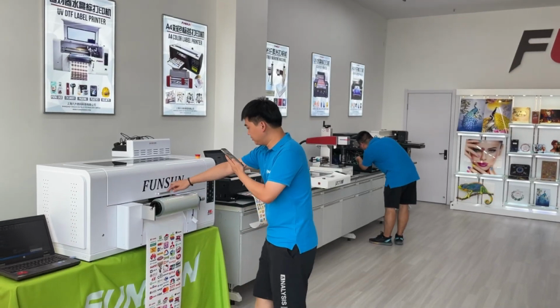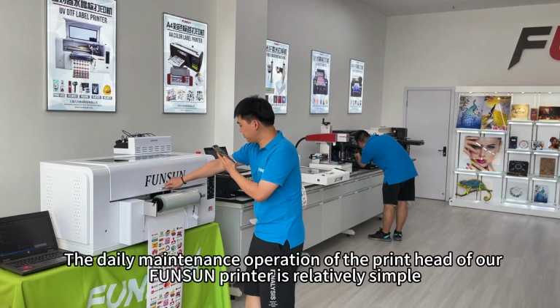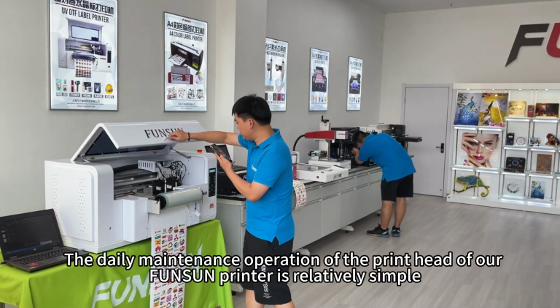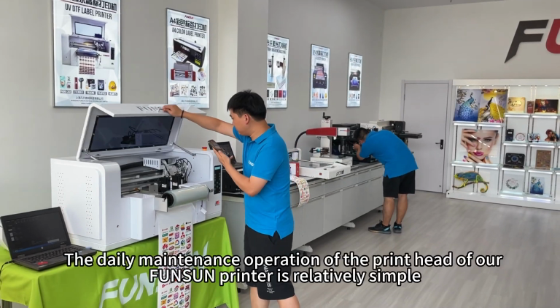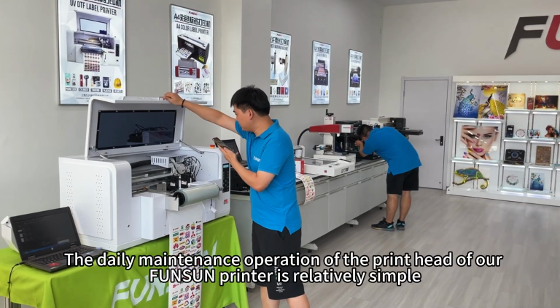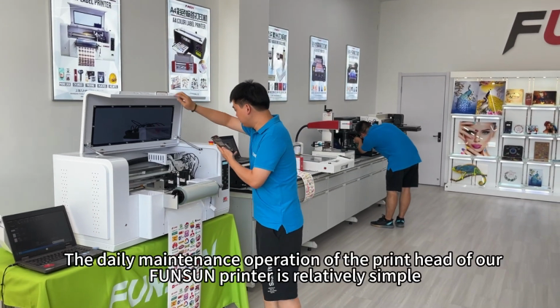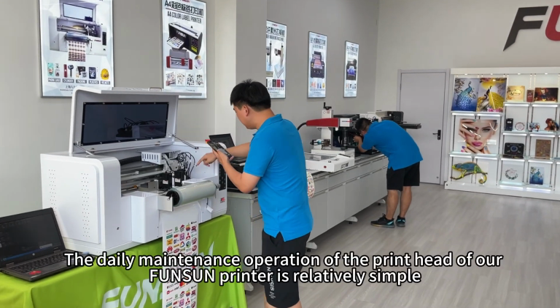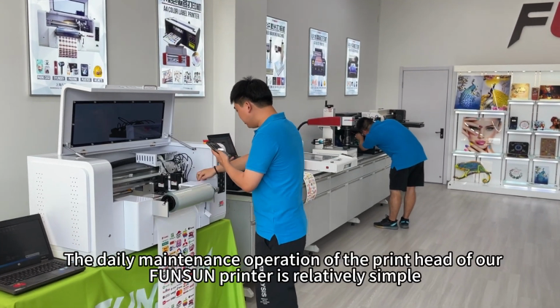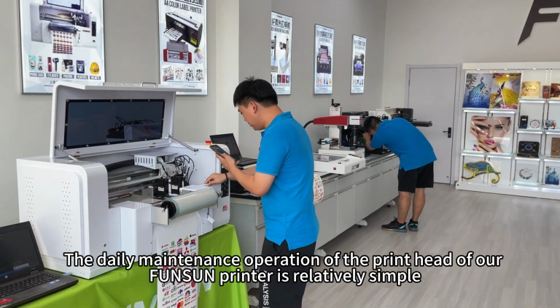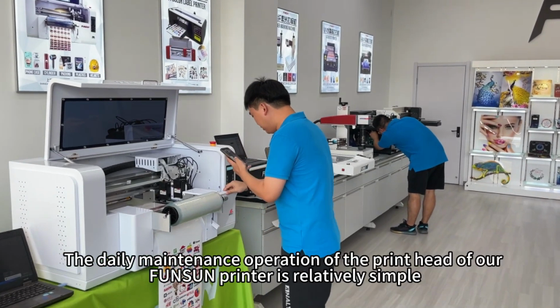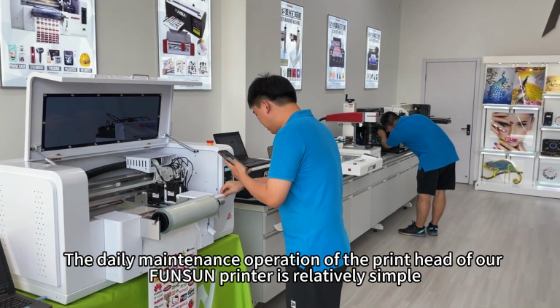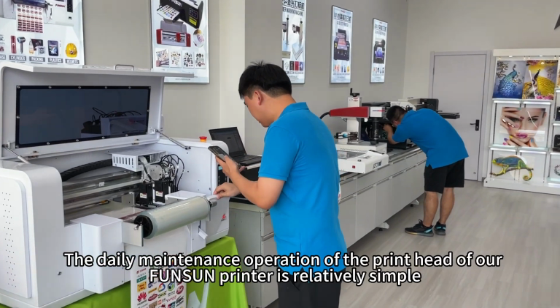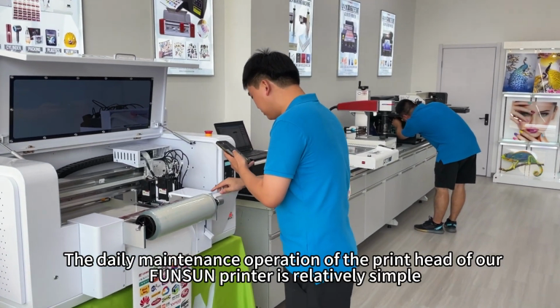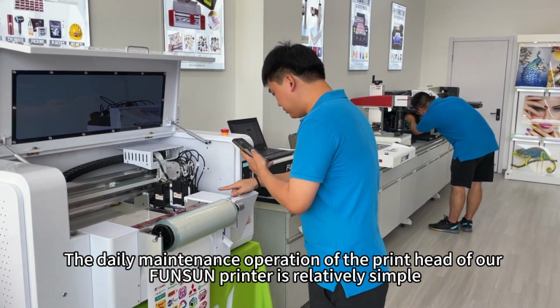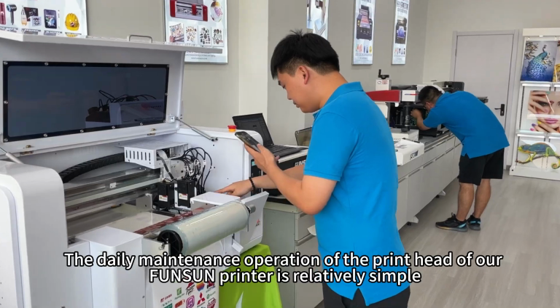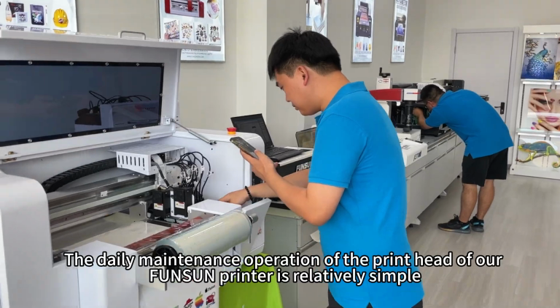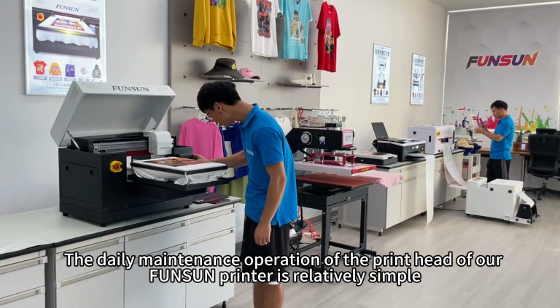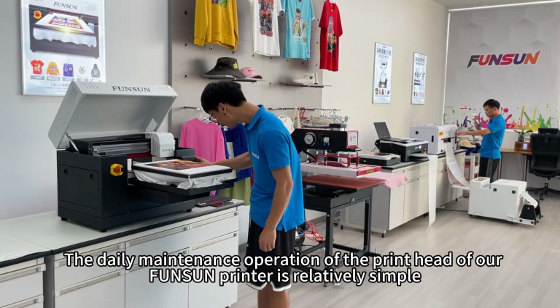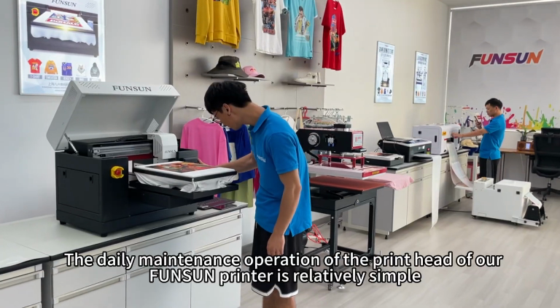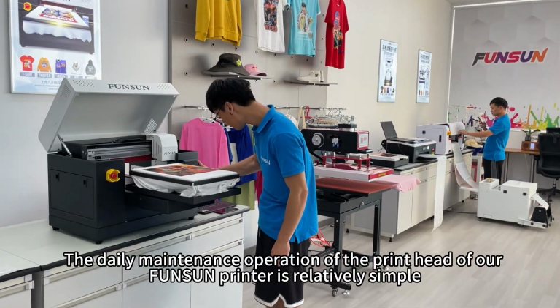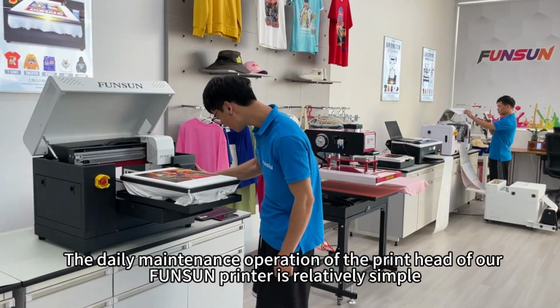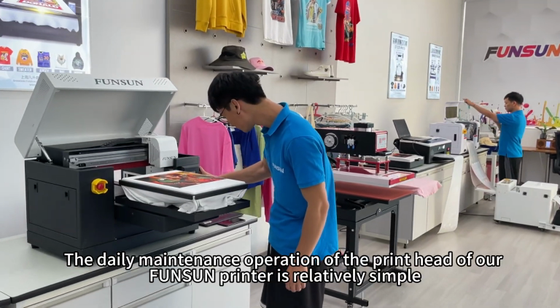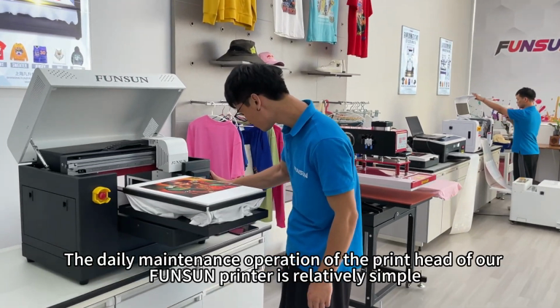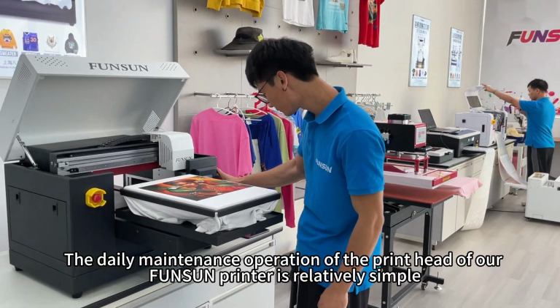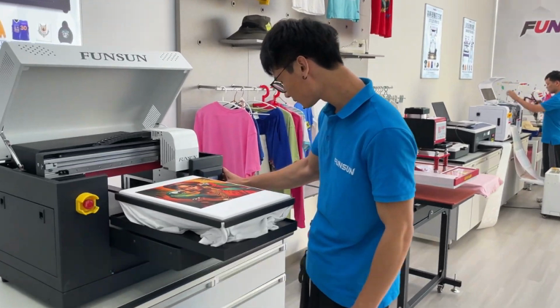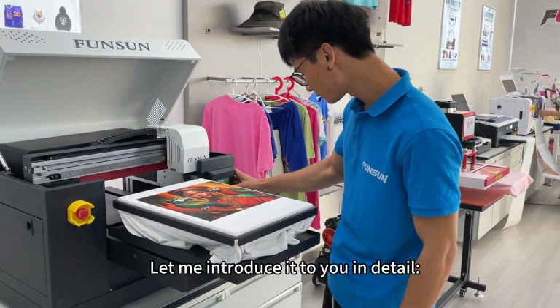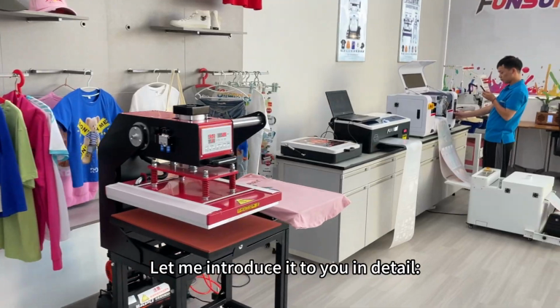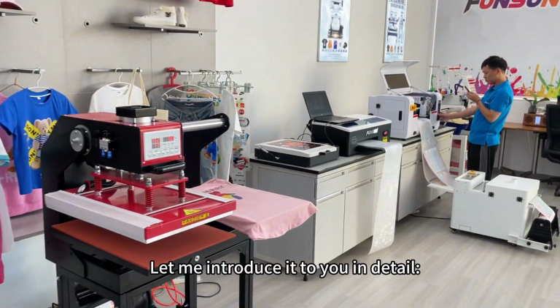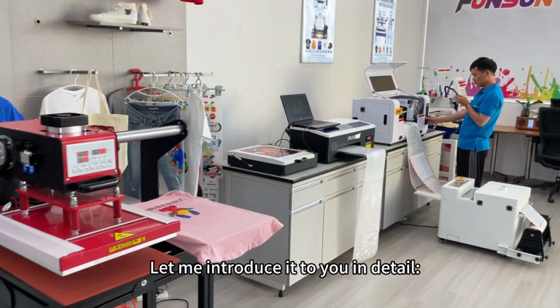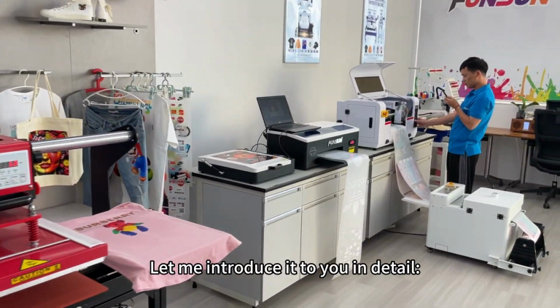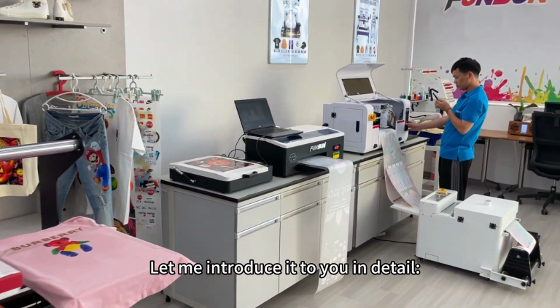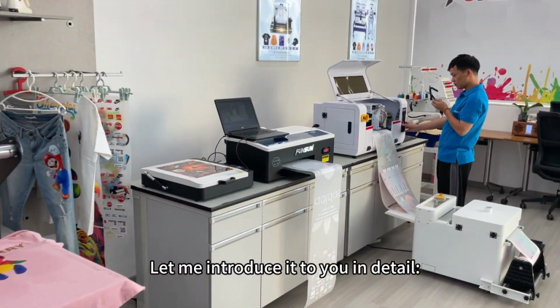The daily maintenance operation of the printhead of our Funston printer is relatively simple. Let me introduce it to you in detail.